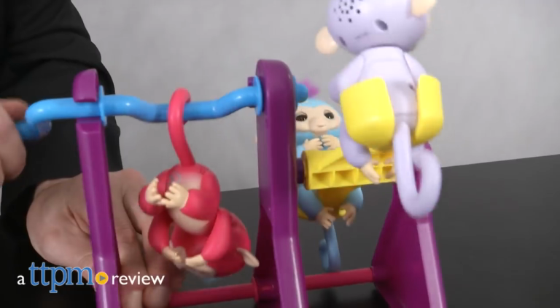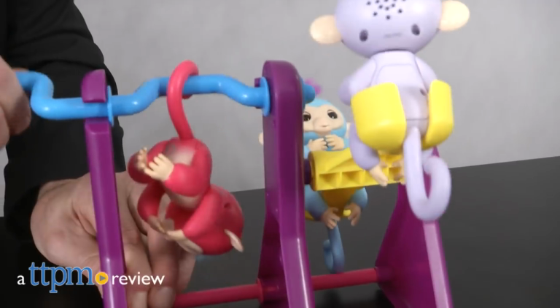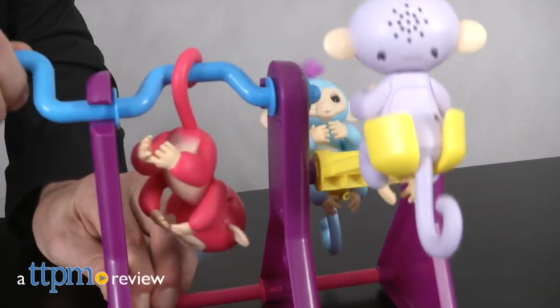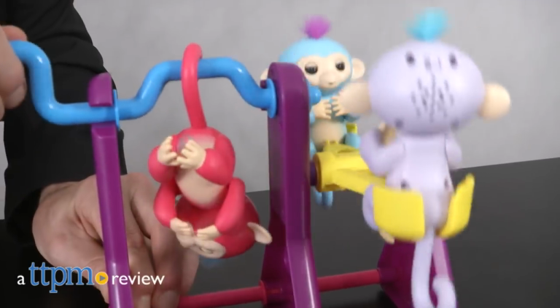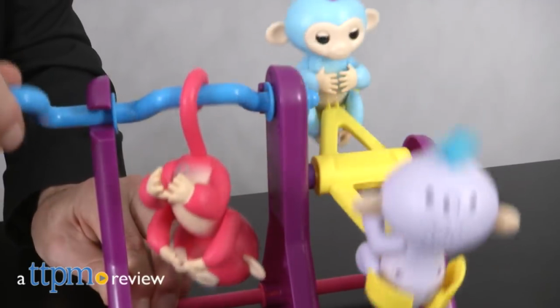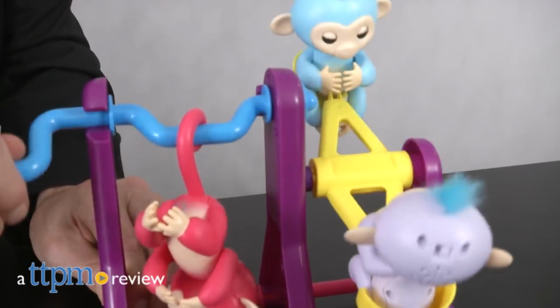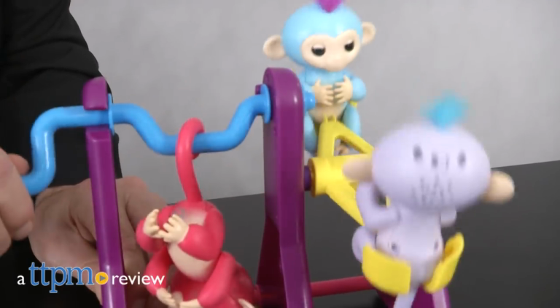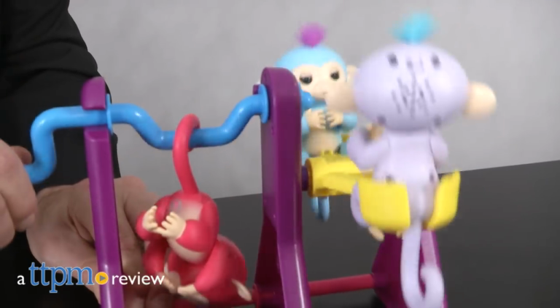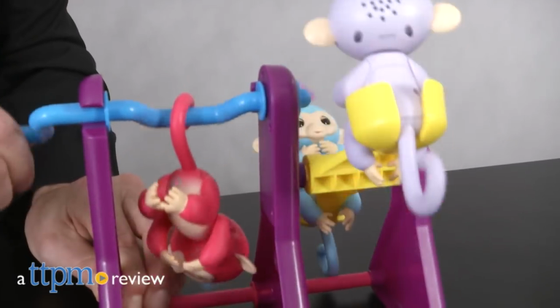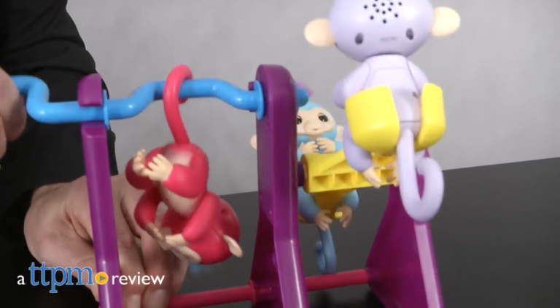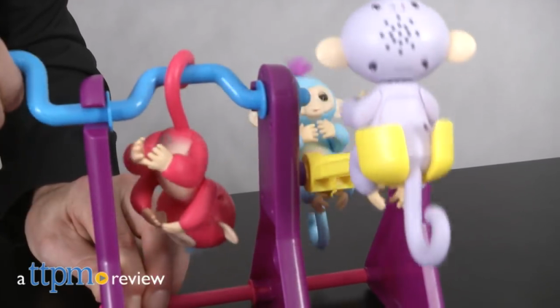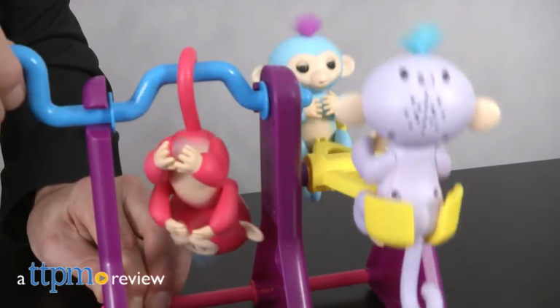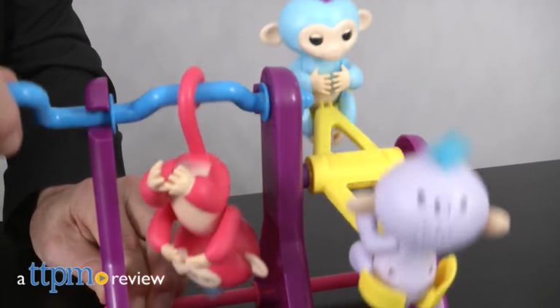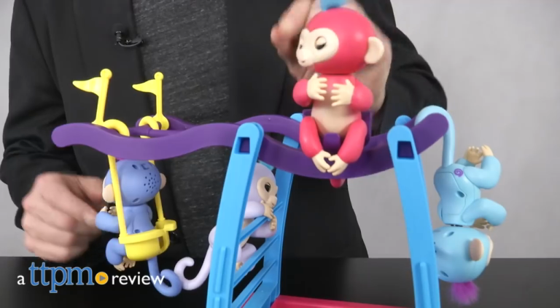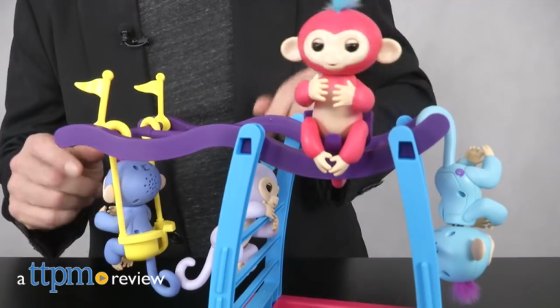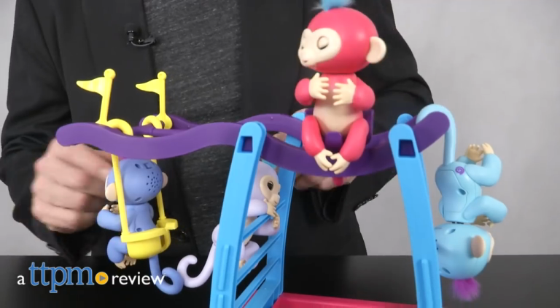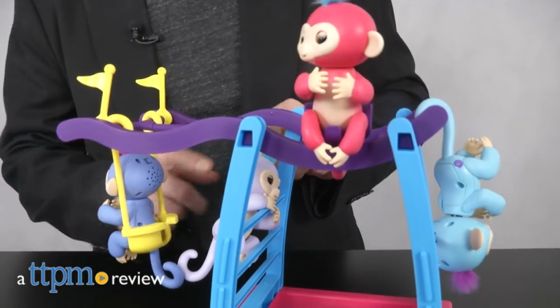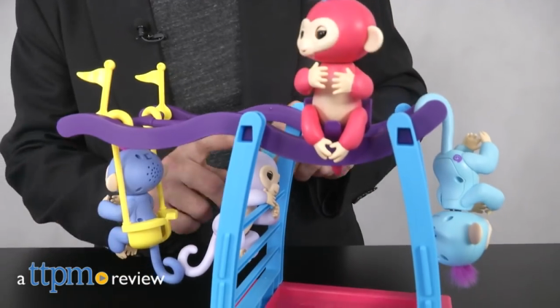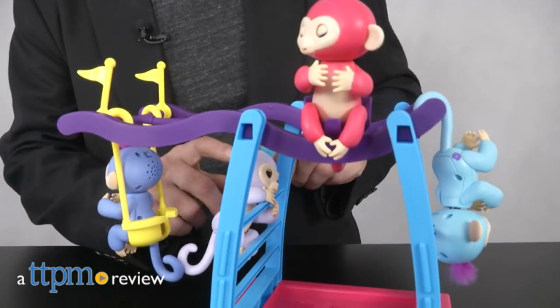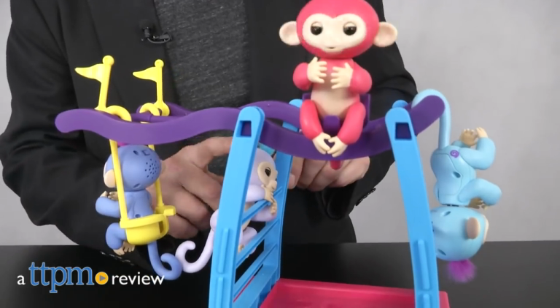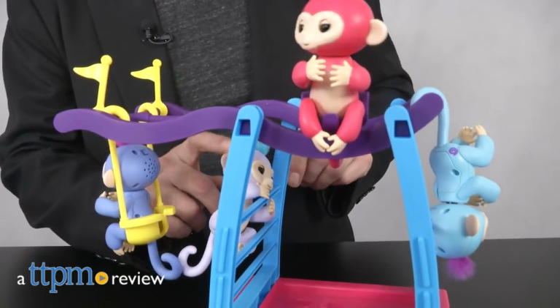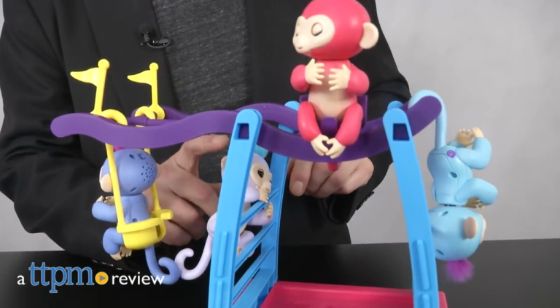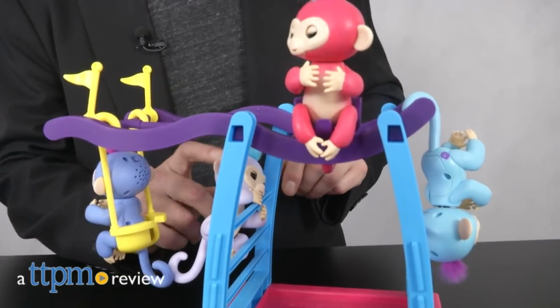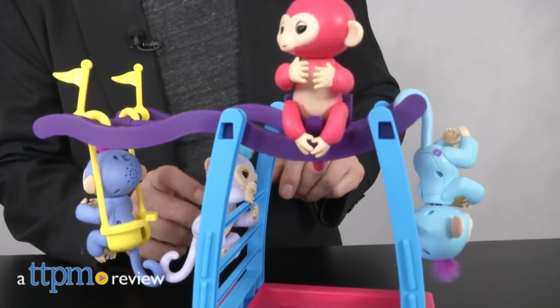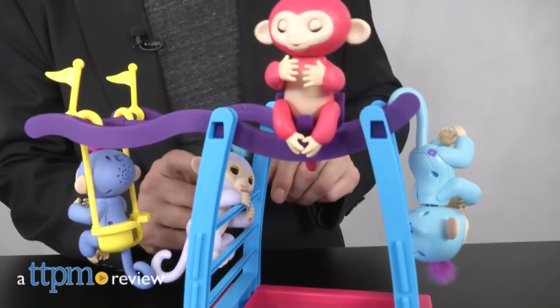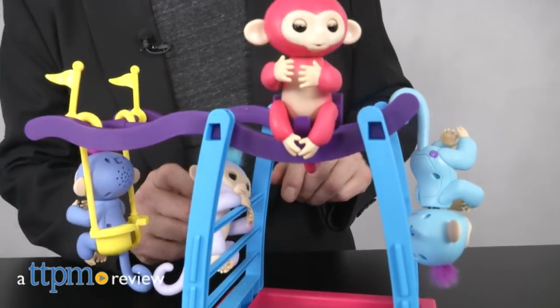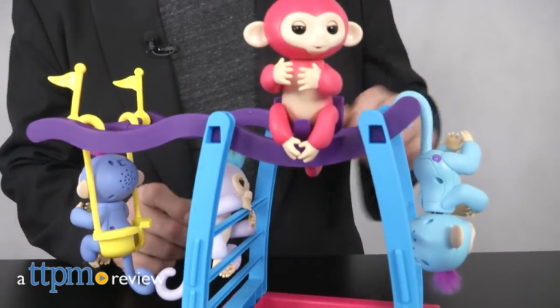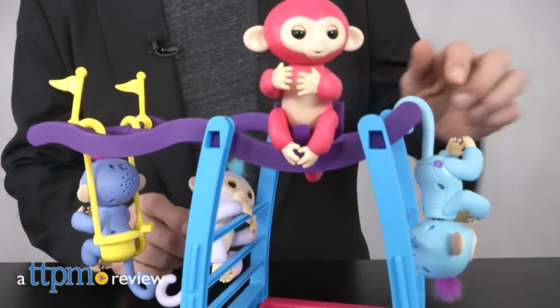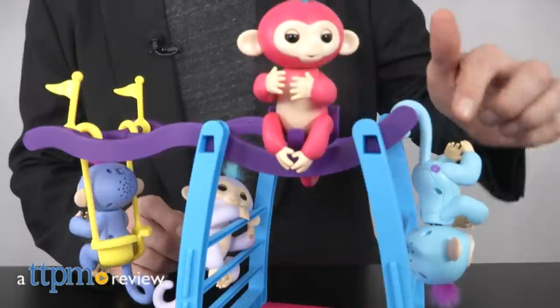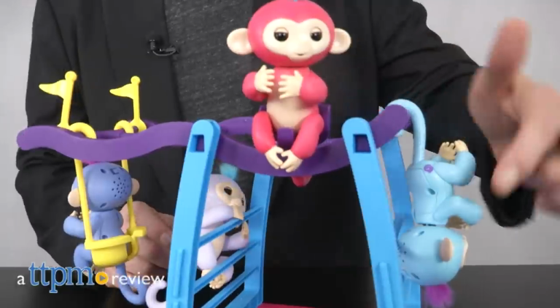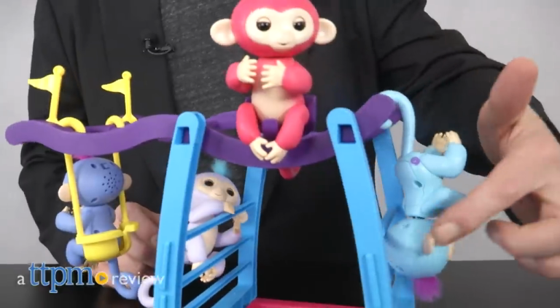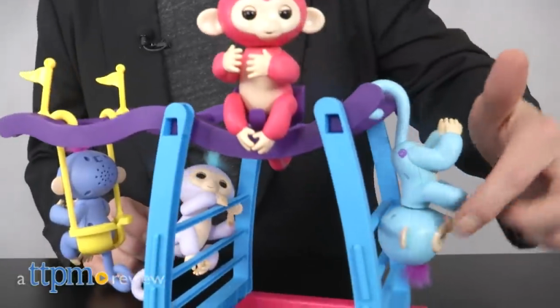Now, we all know that monkeys love to, well, monkey around — even make-believe monkeys.